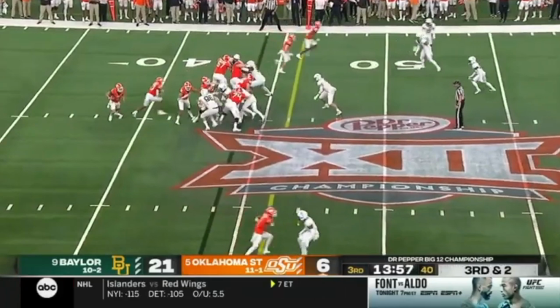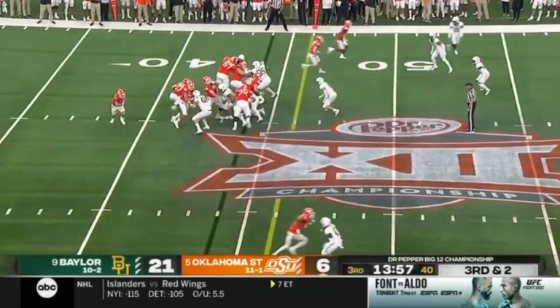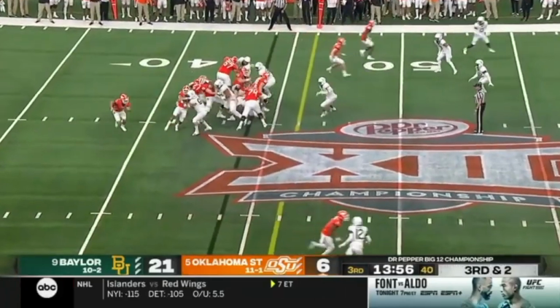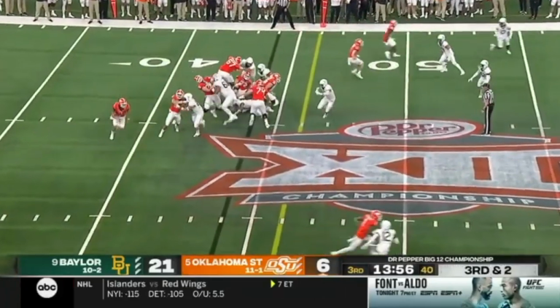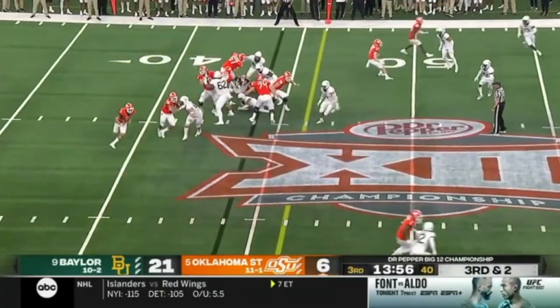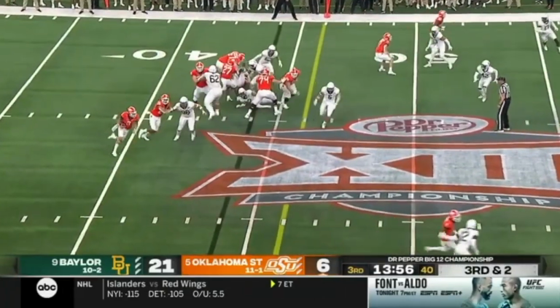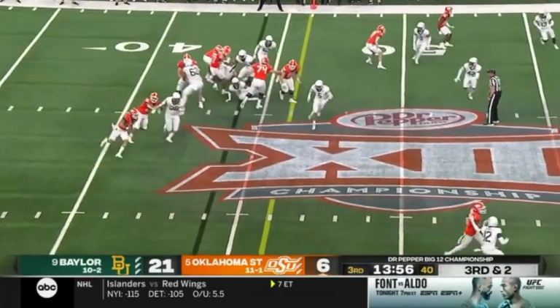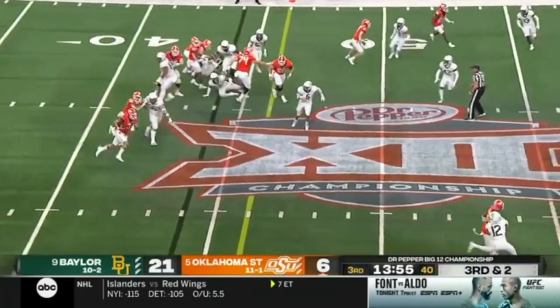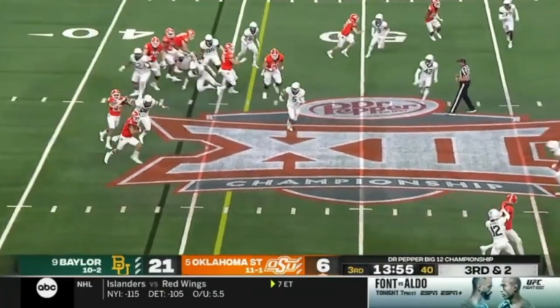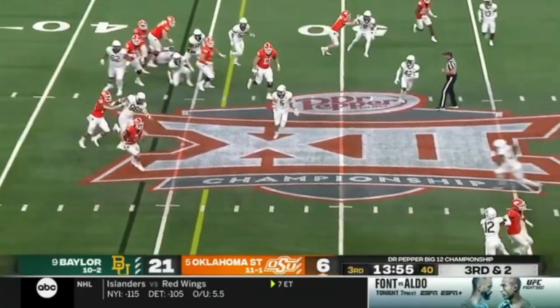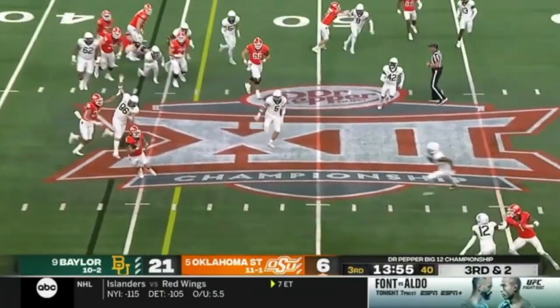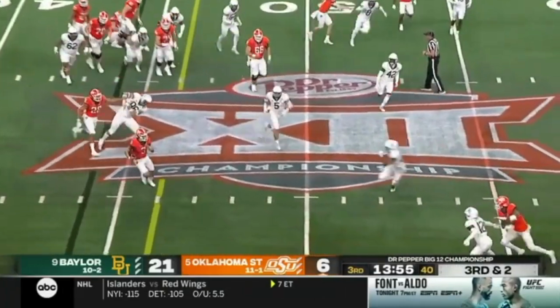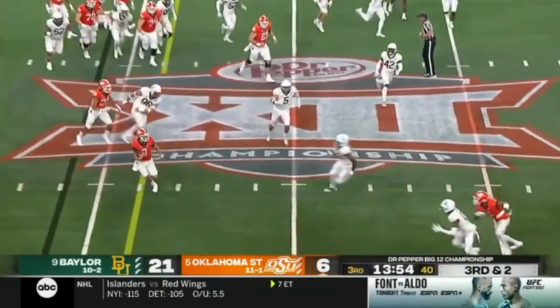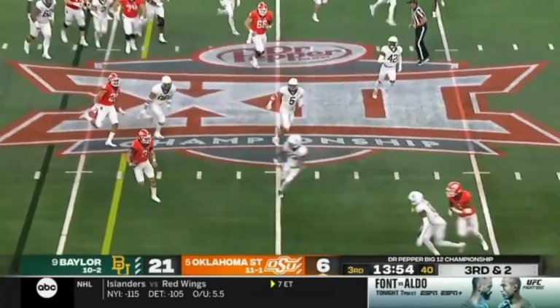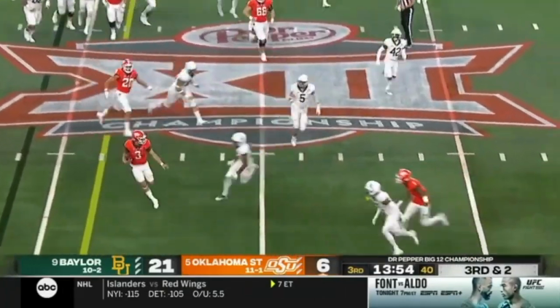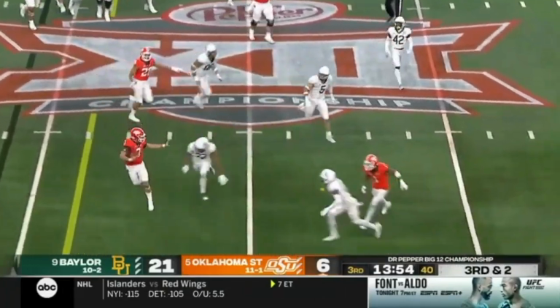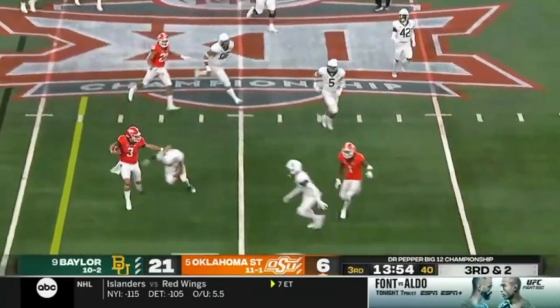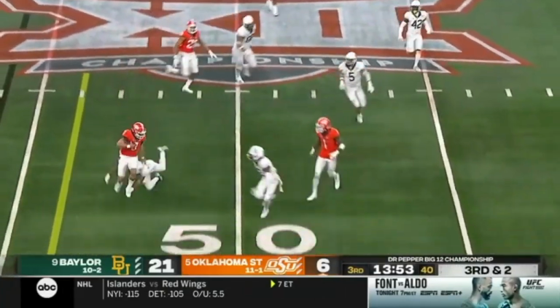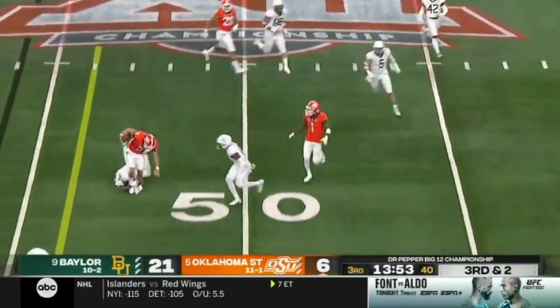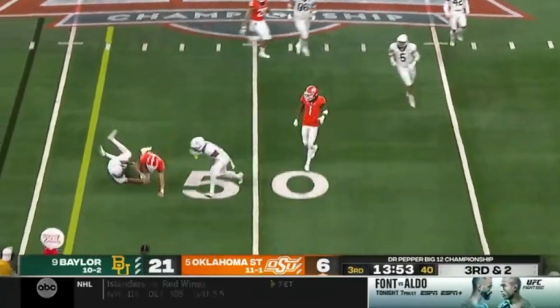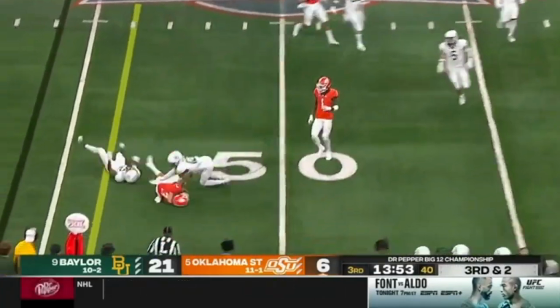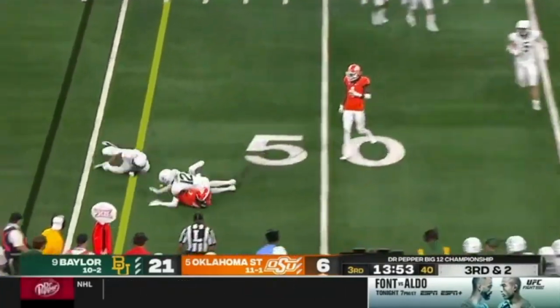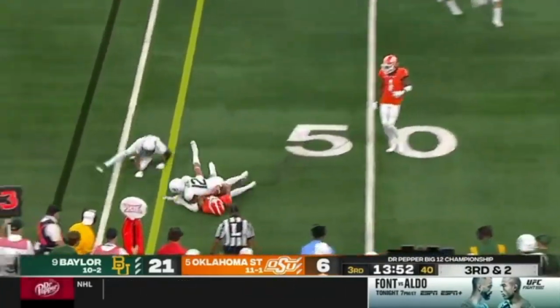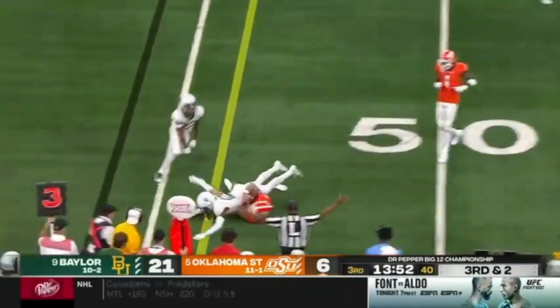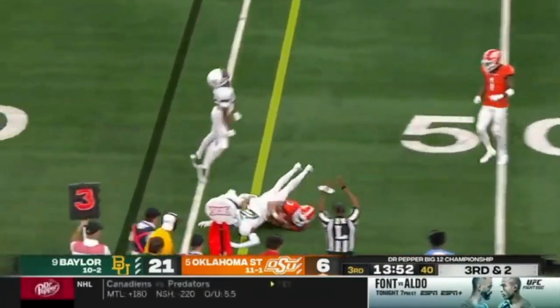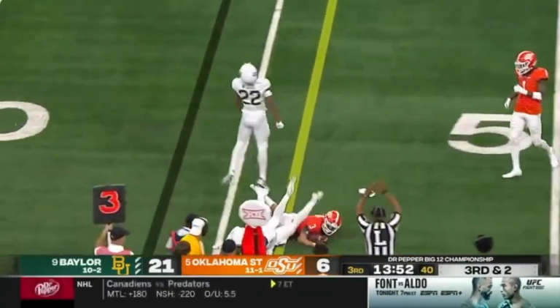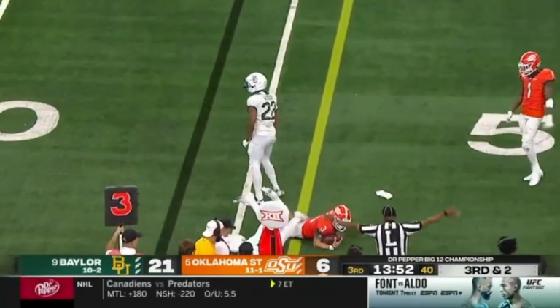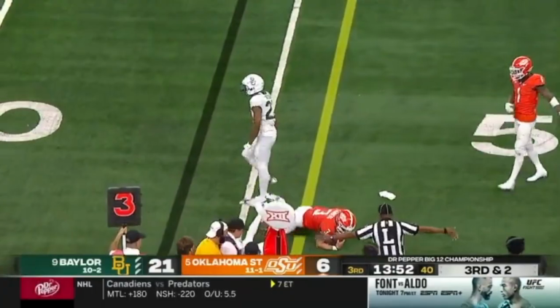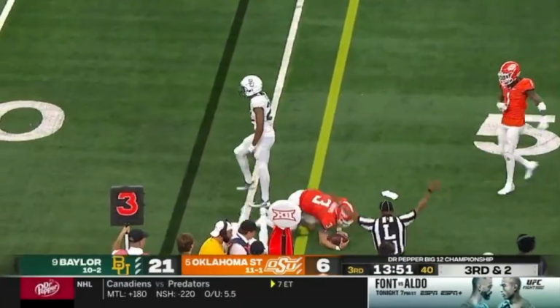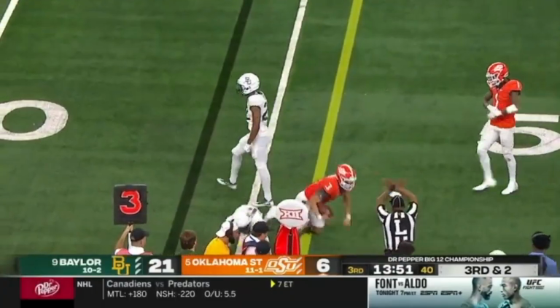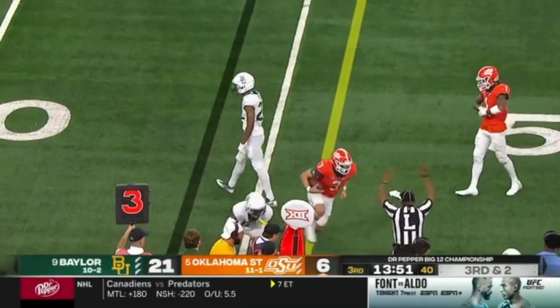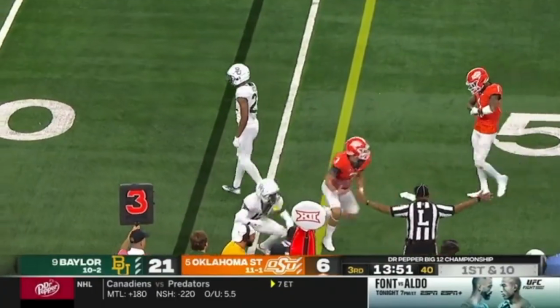Here you're going to see again — look how fast this guy closes. Gets to the ankles. Big time tackle there.